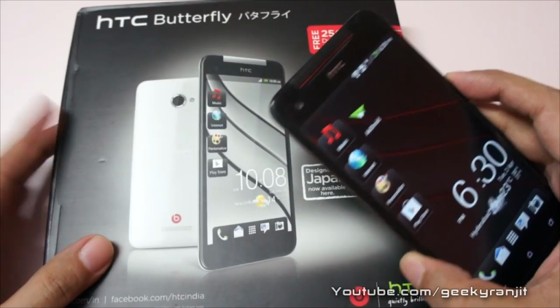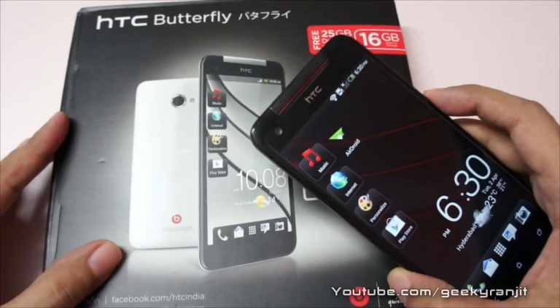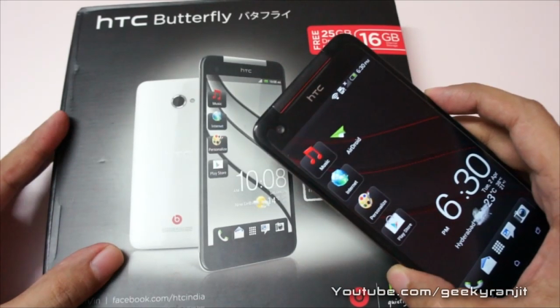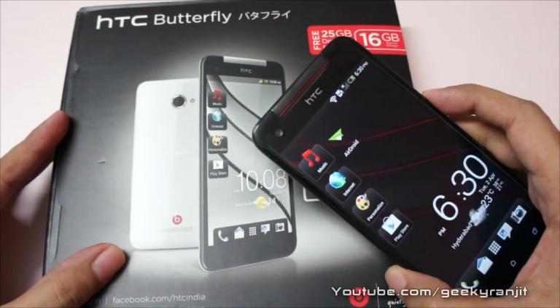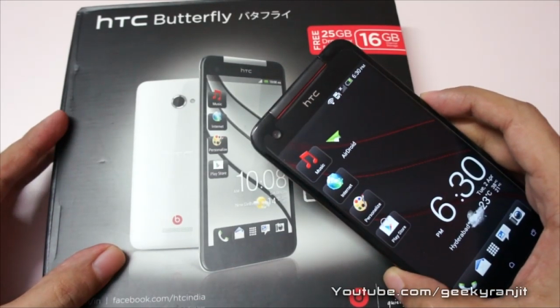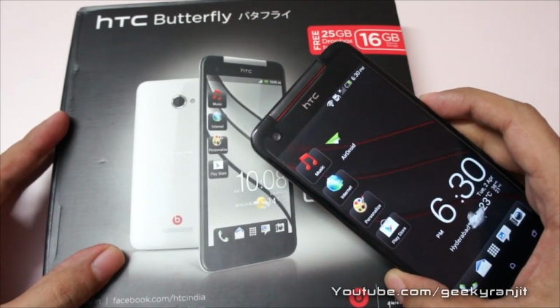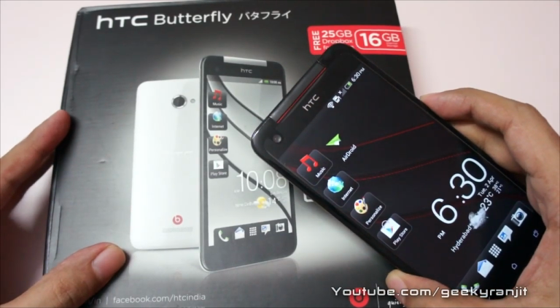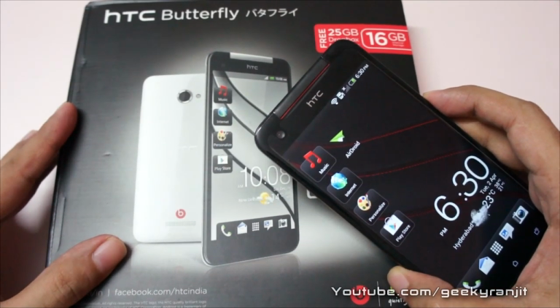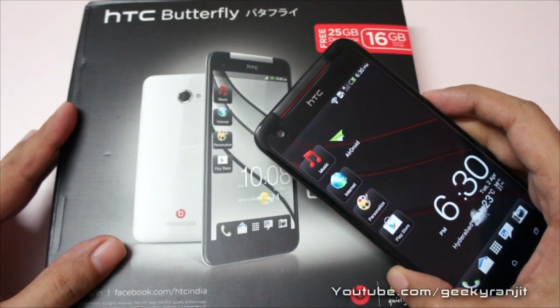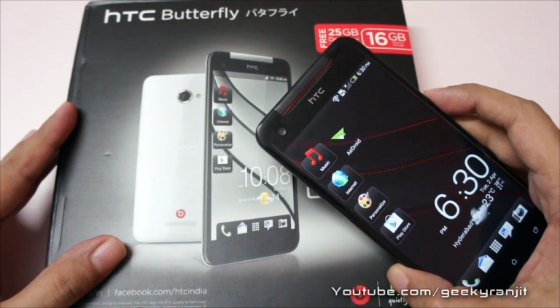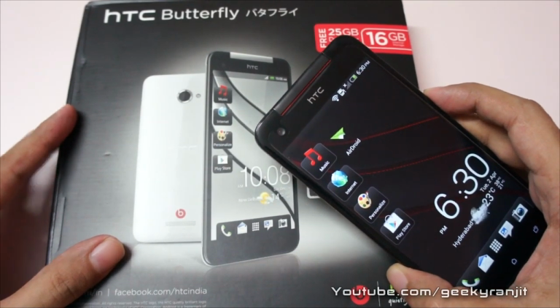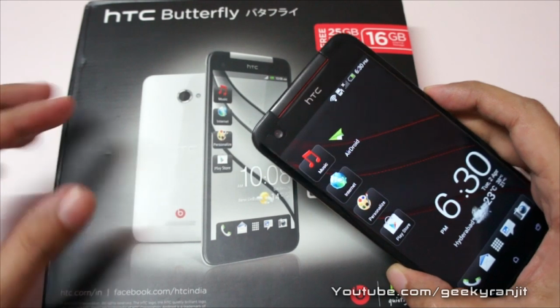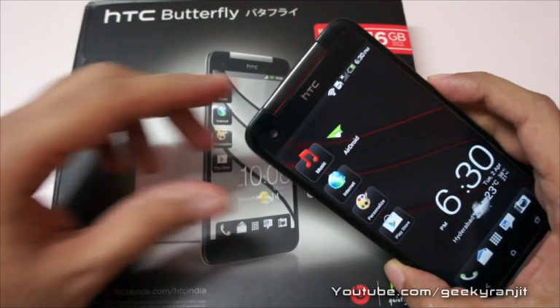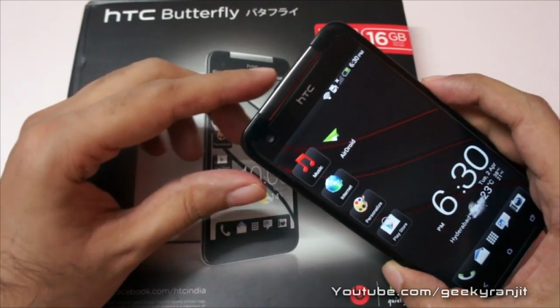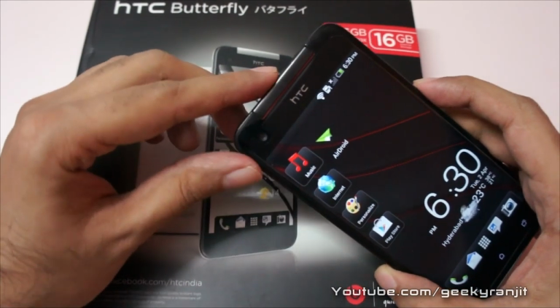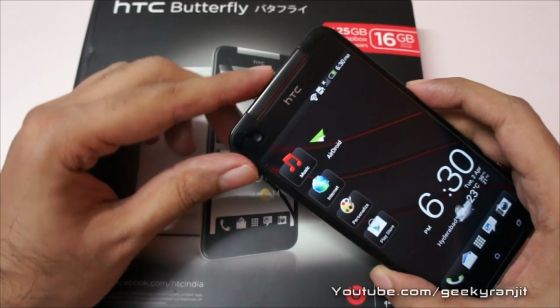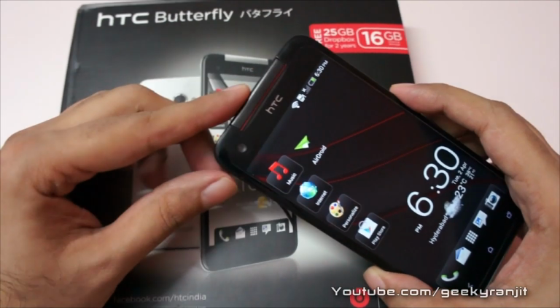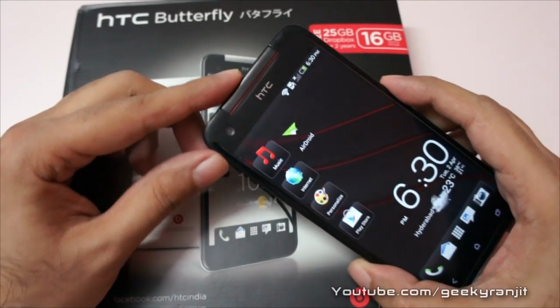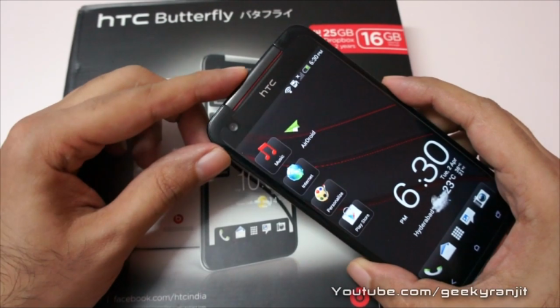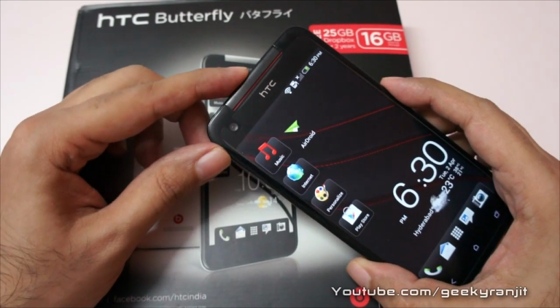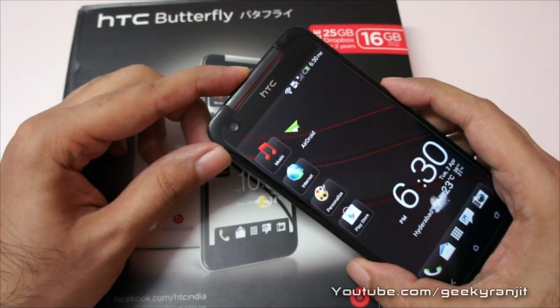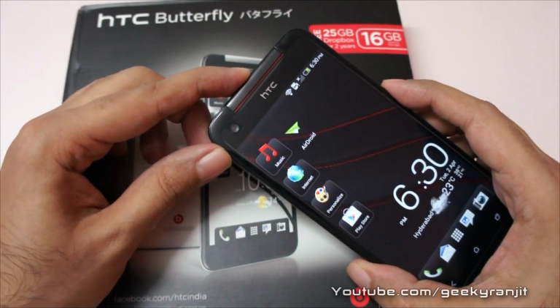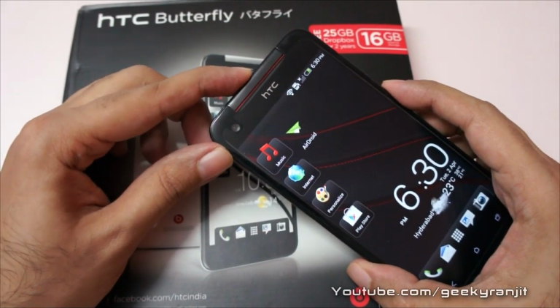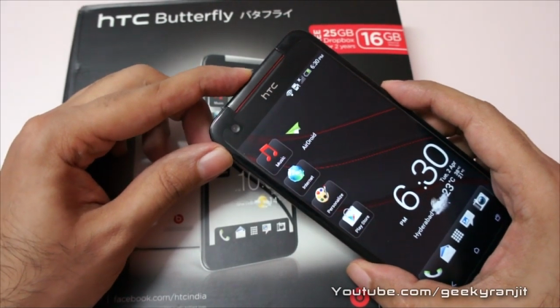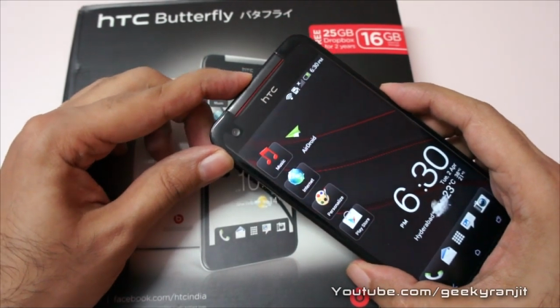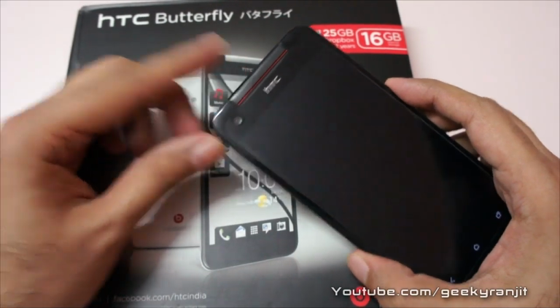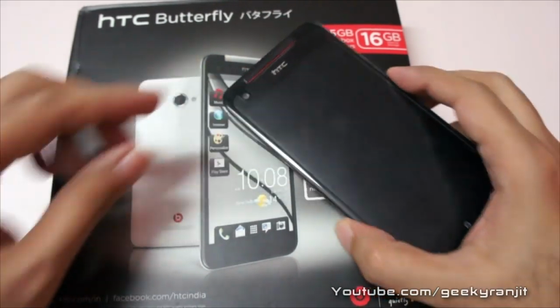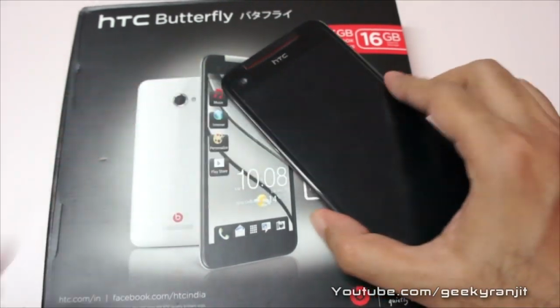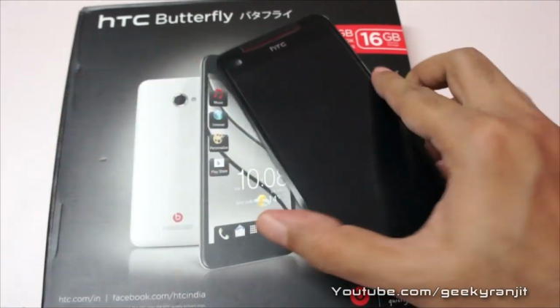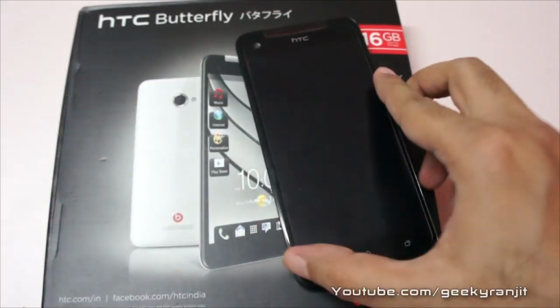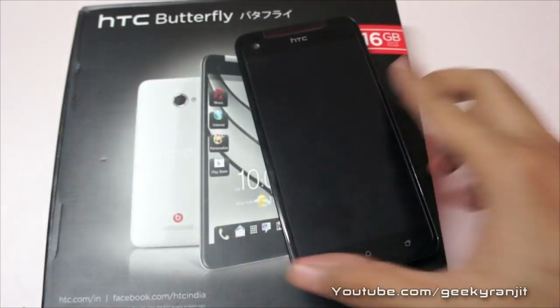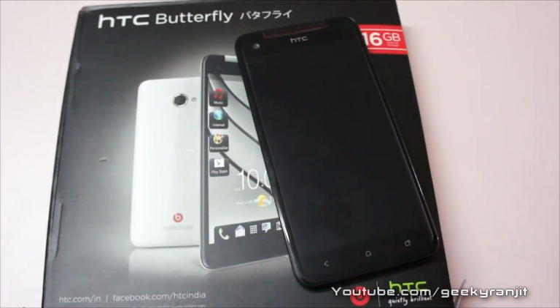So that's it for now for this quick unboxing of the HTC Butterfly. Thank you — this is Ranjit from tech2buzz.com and I hope to see you in my next video.